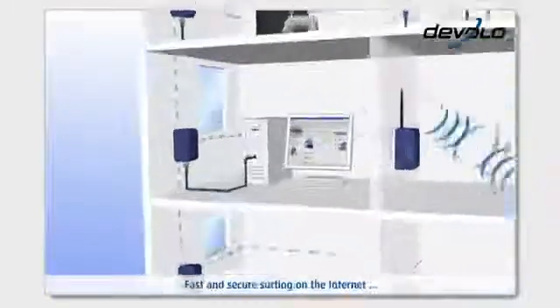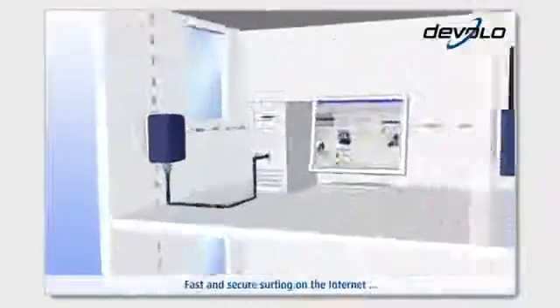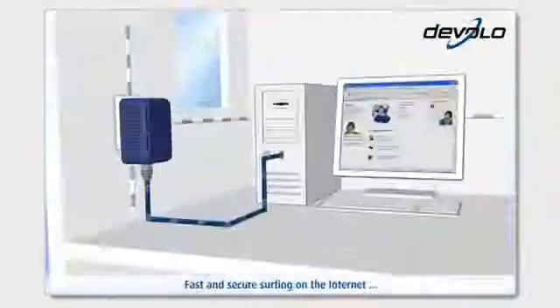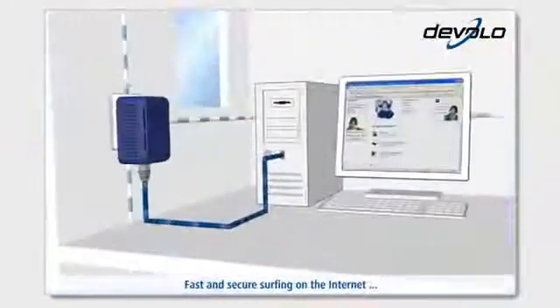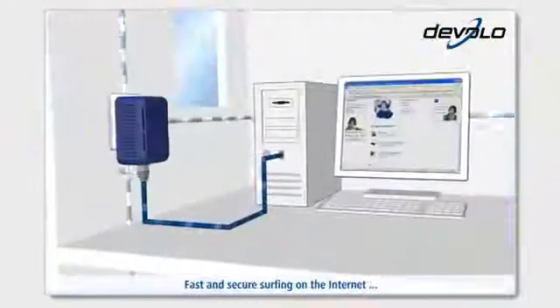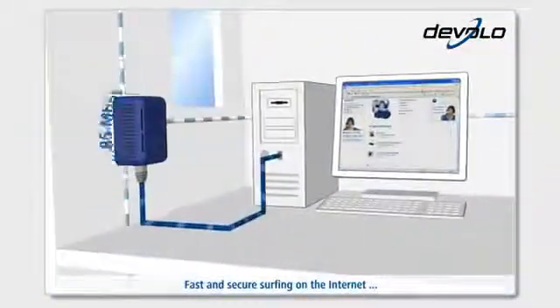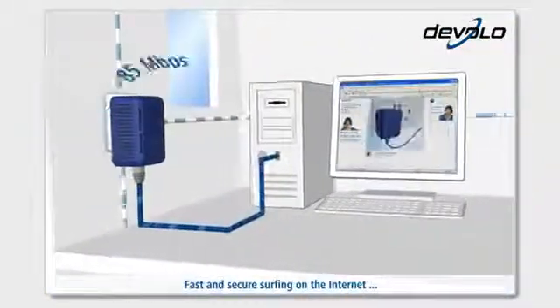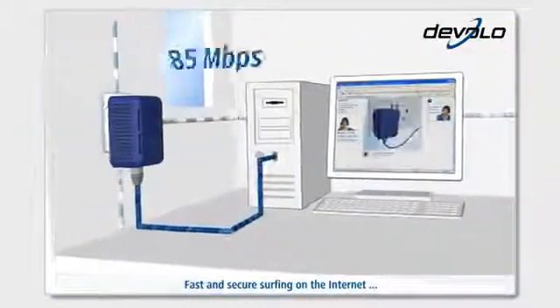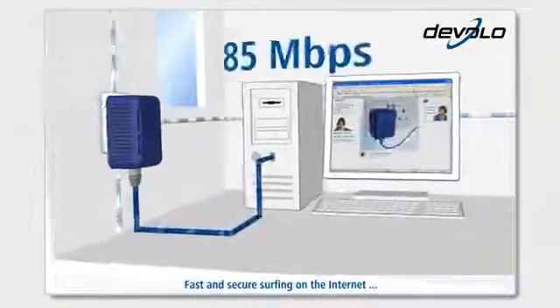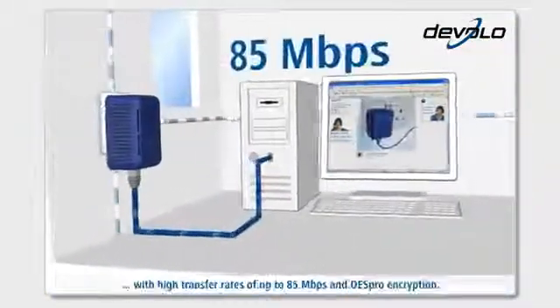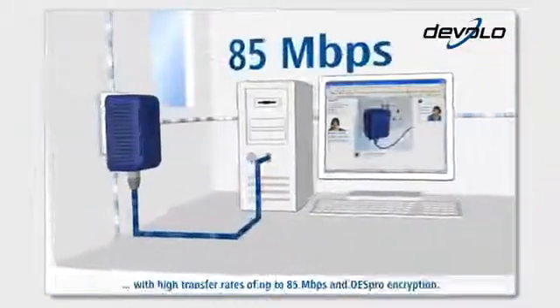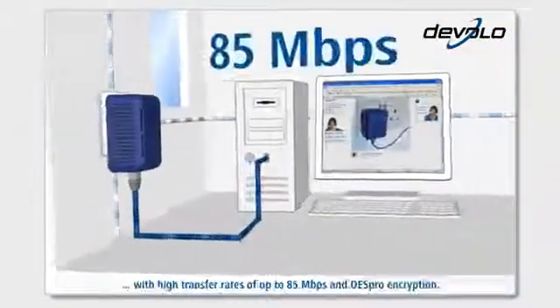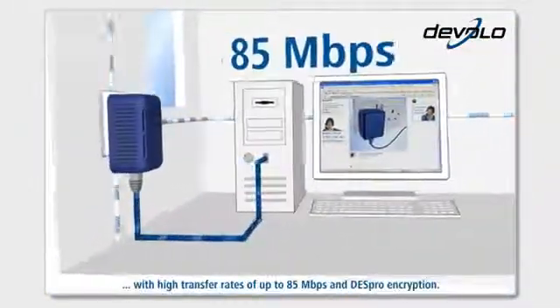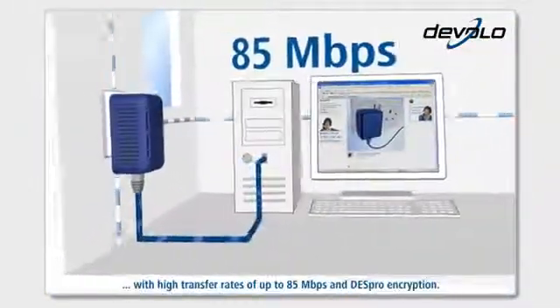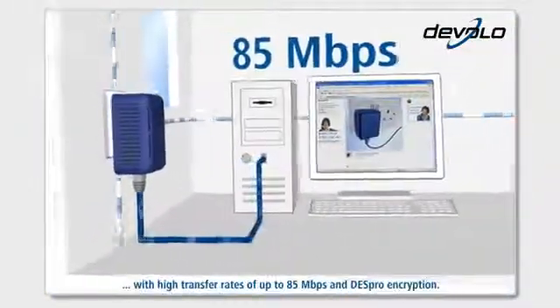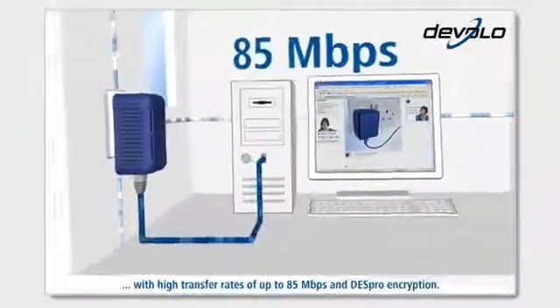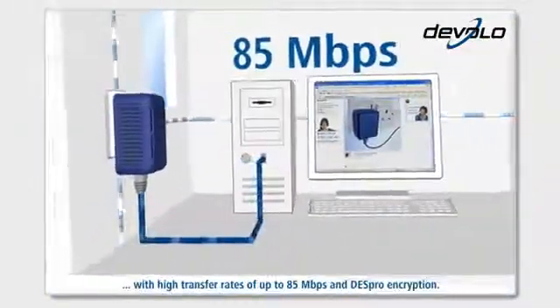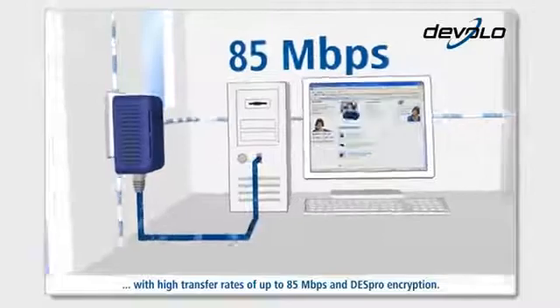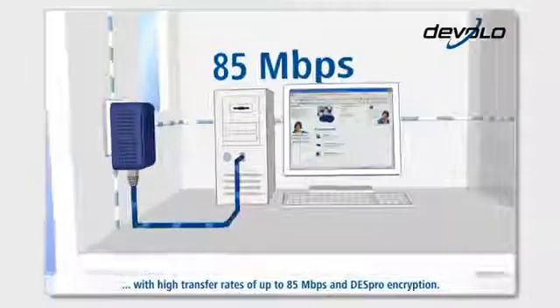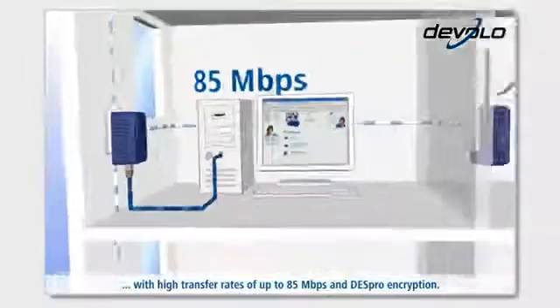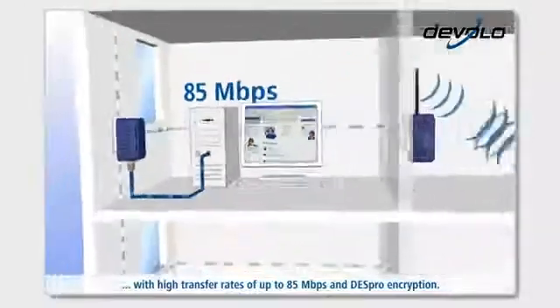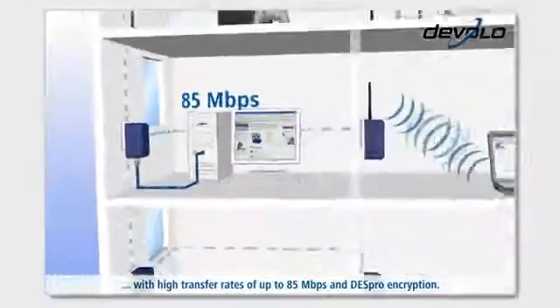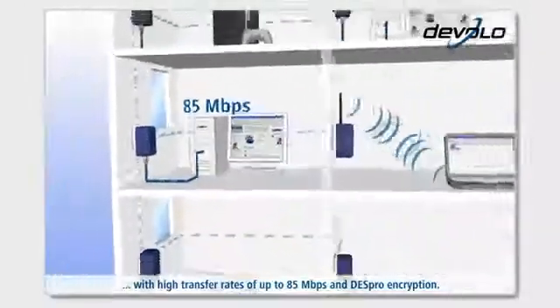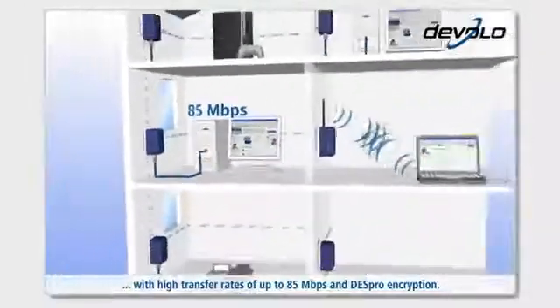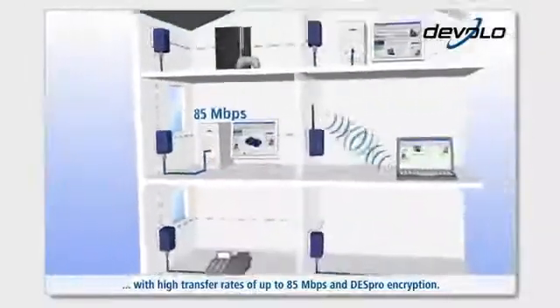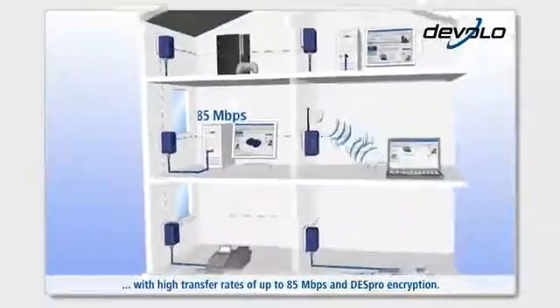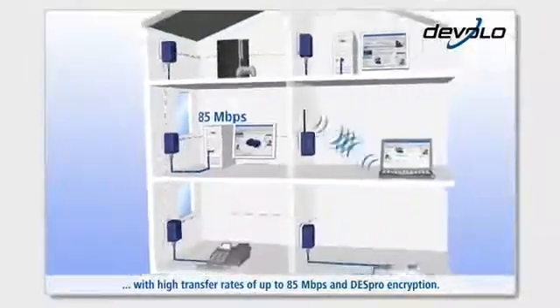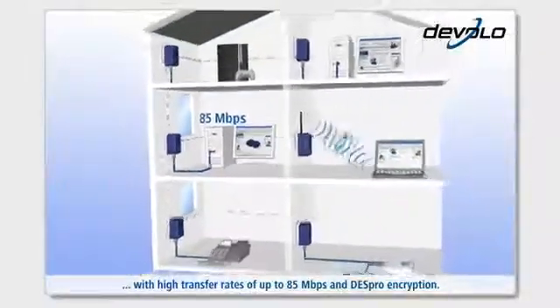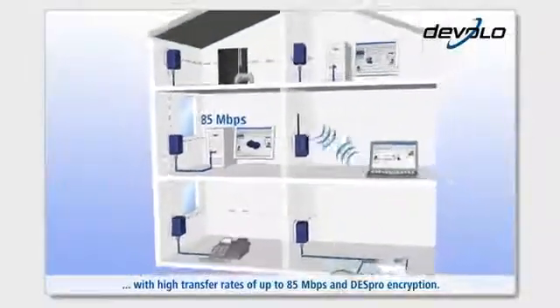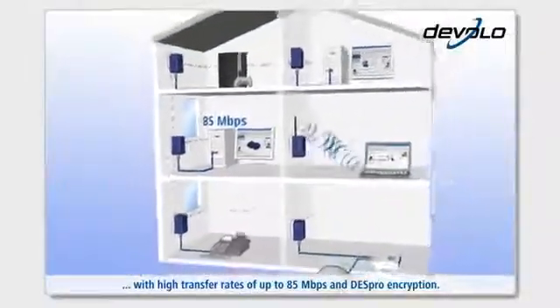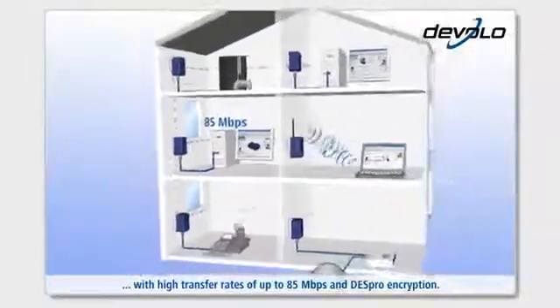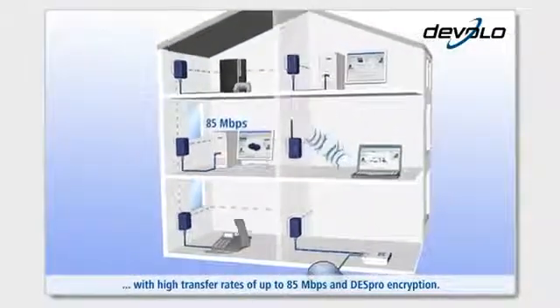Fast and secure surfing on the internet with high transfer rates of up to 85 megabits per second and DES Pro Encryption.